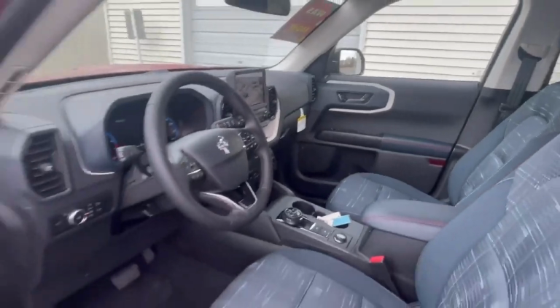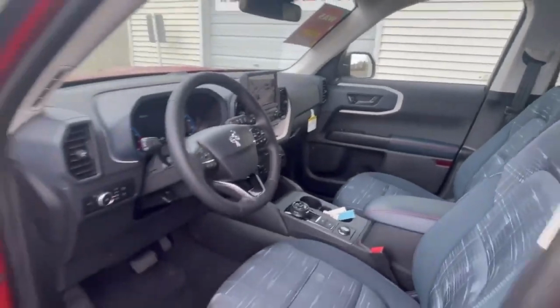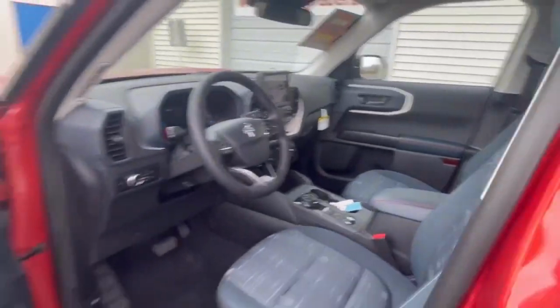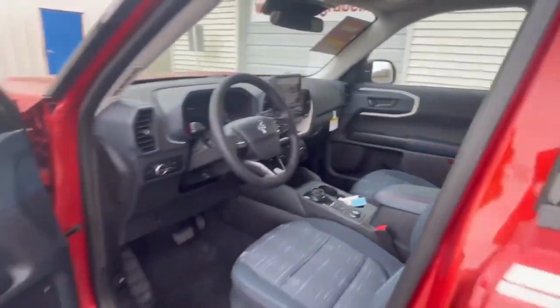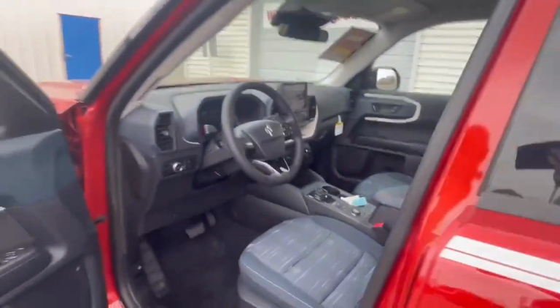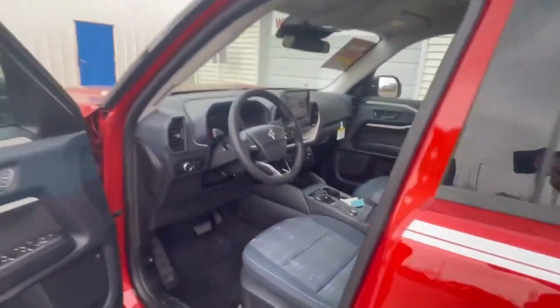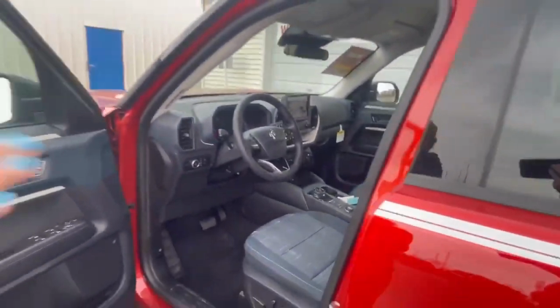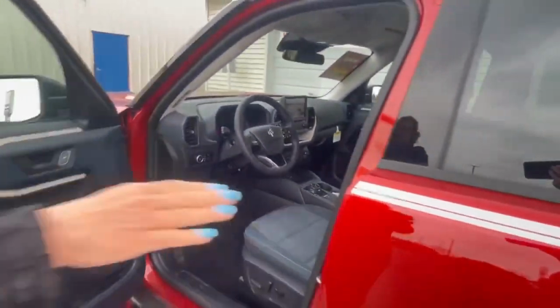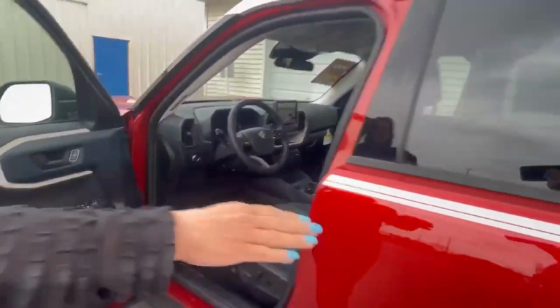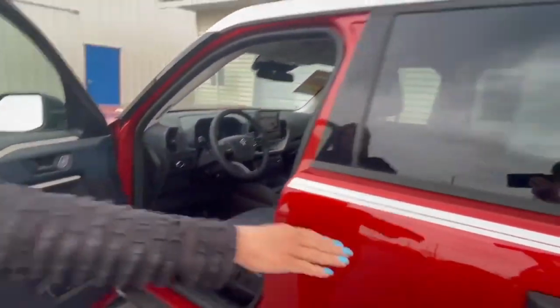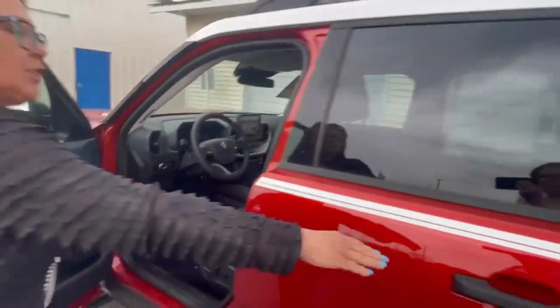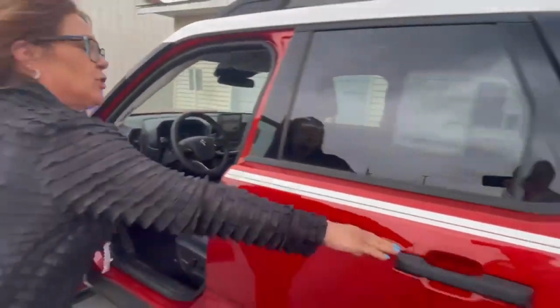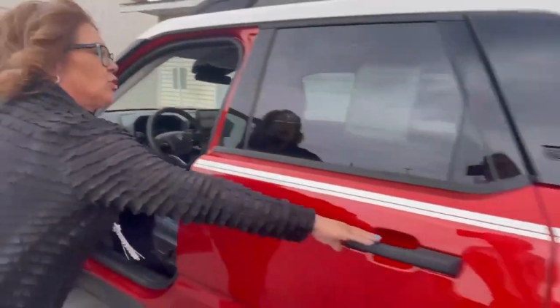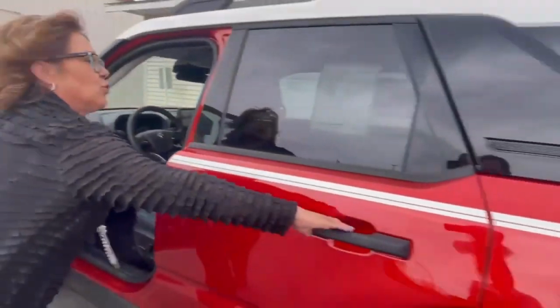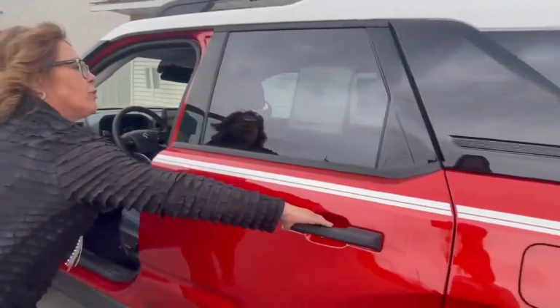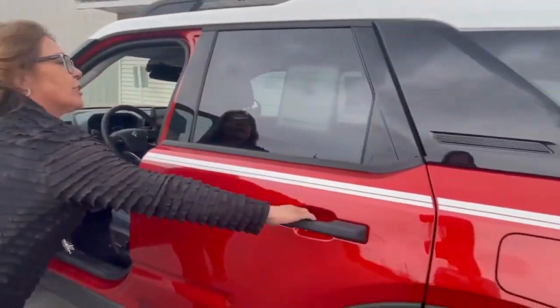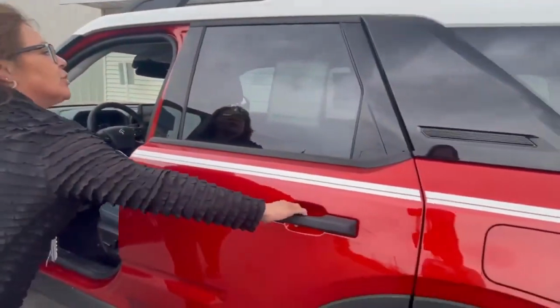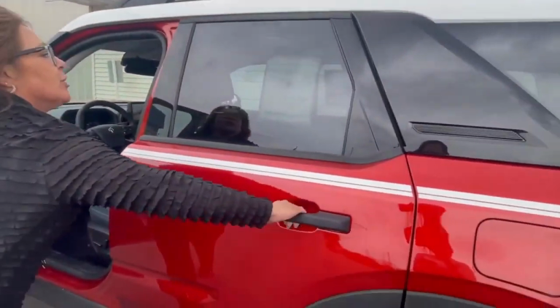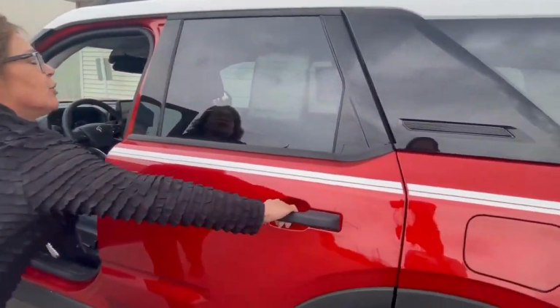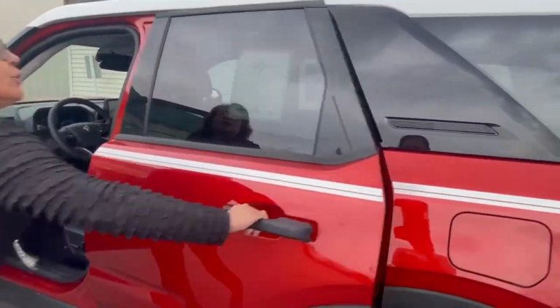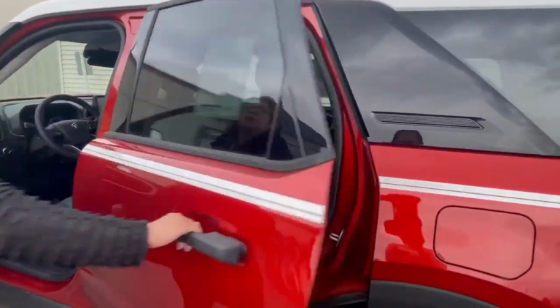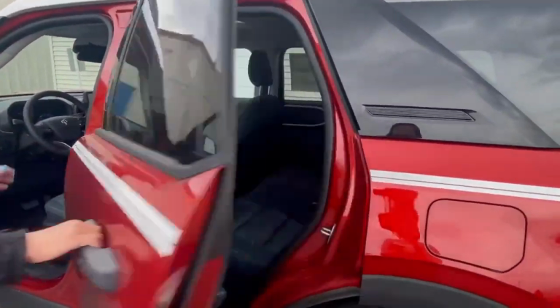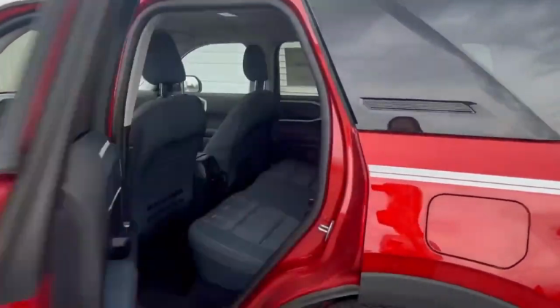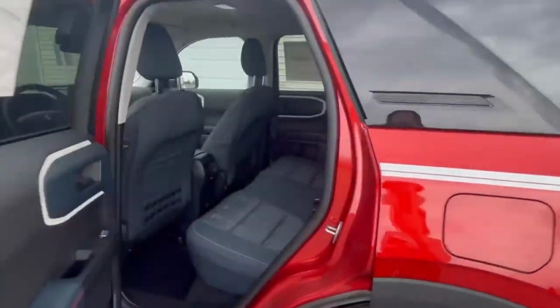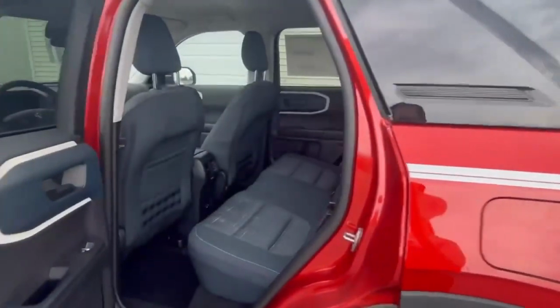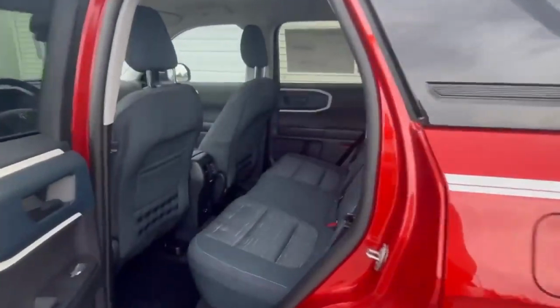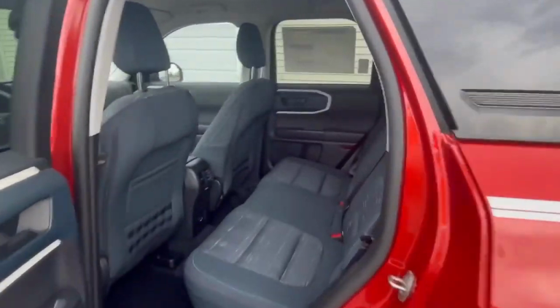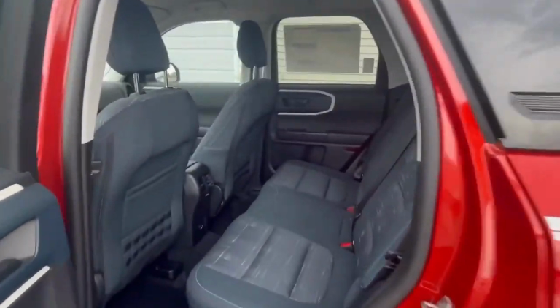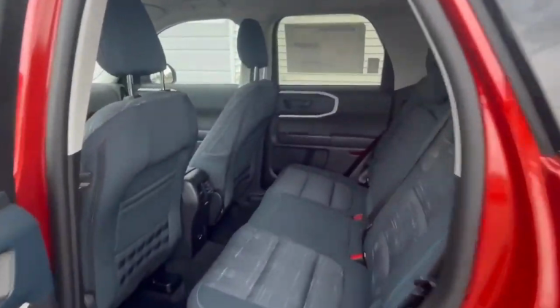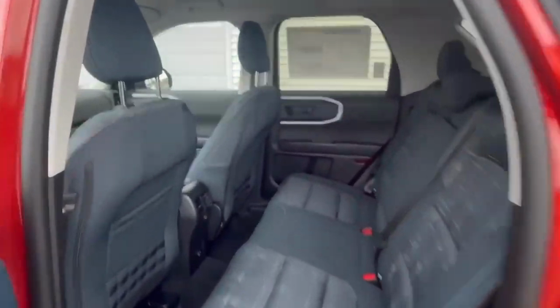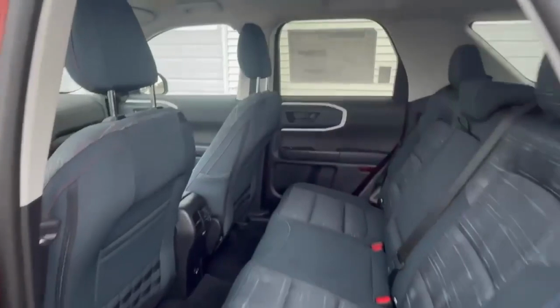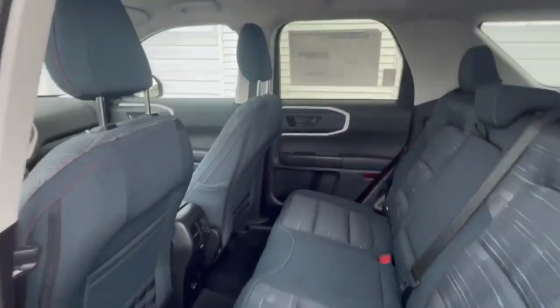There's plenty of storage — look at all that.